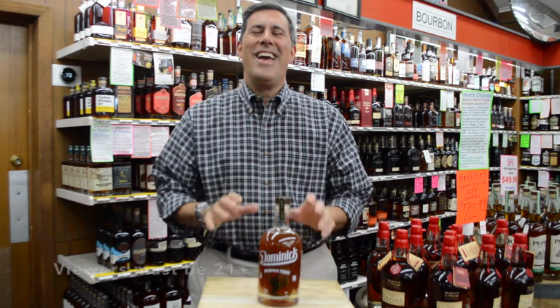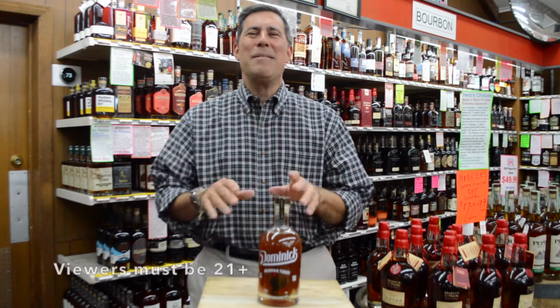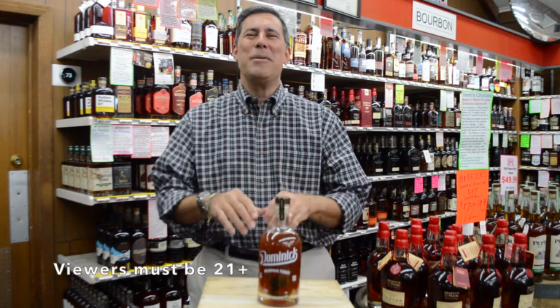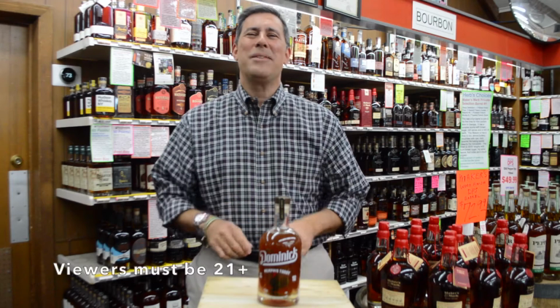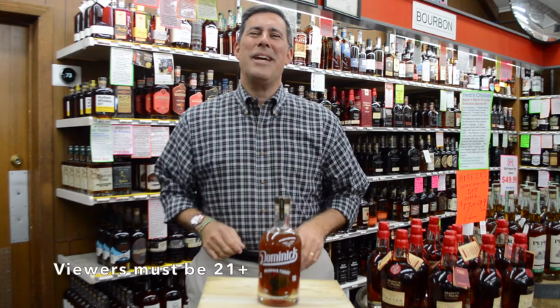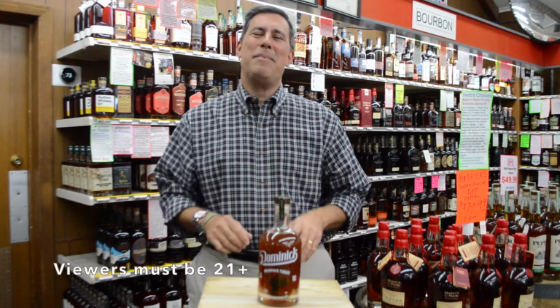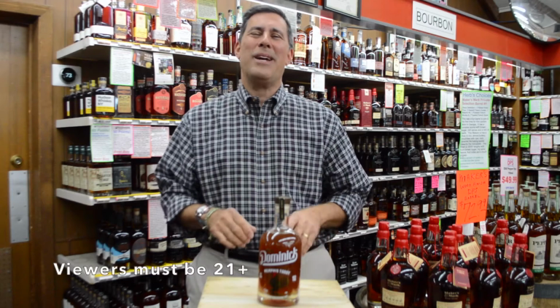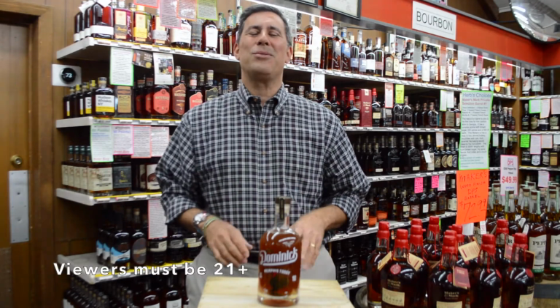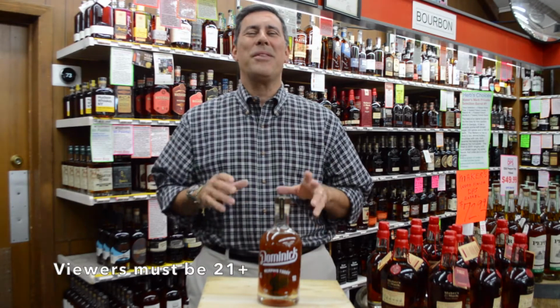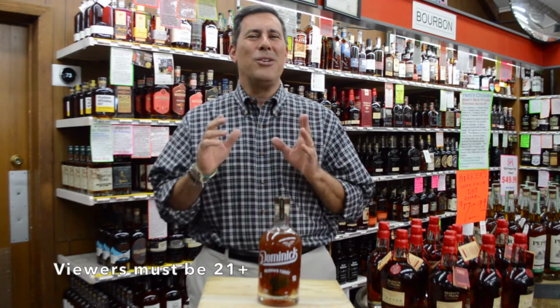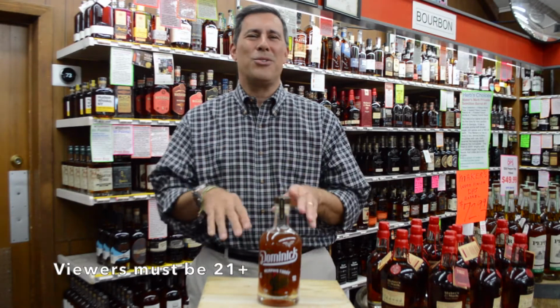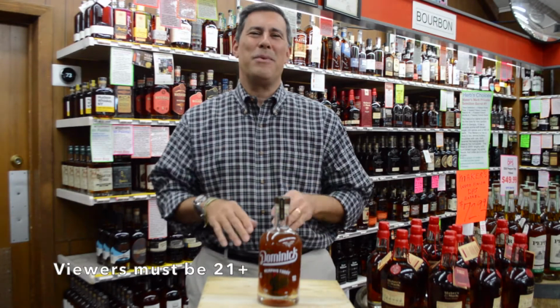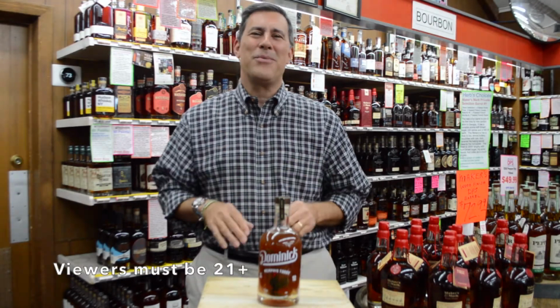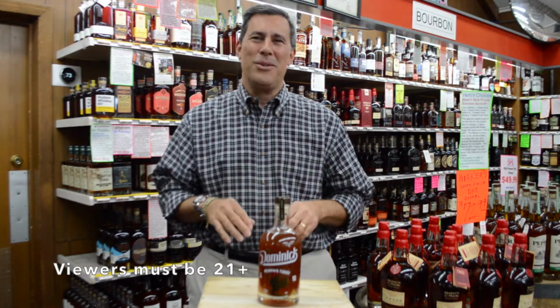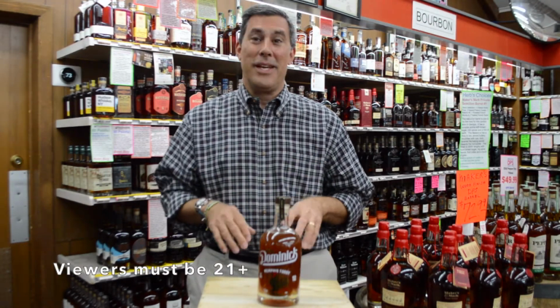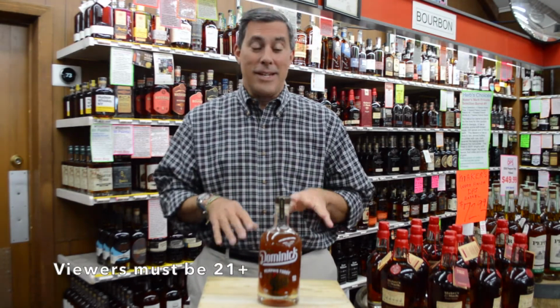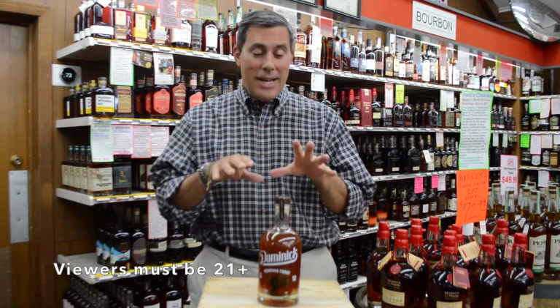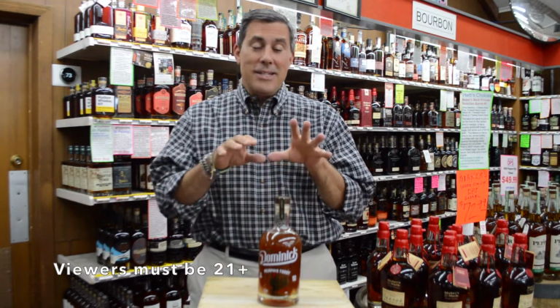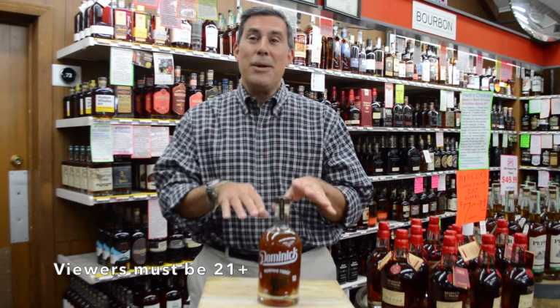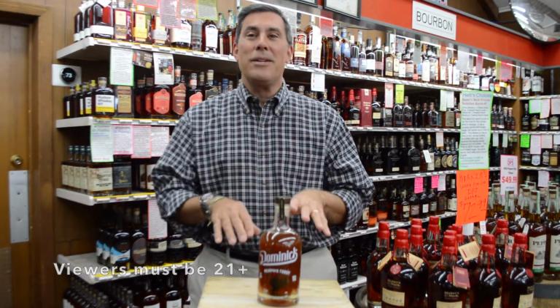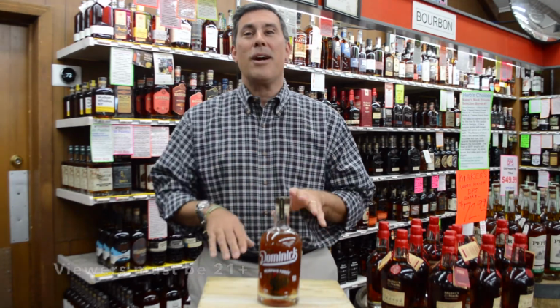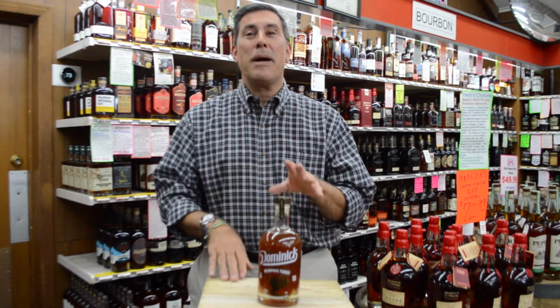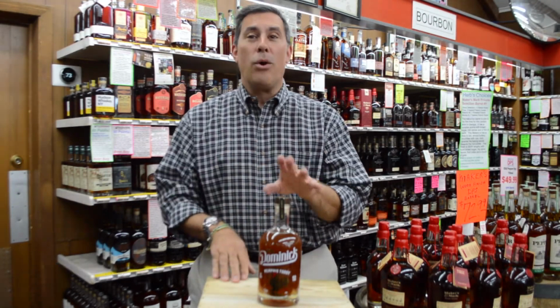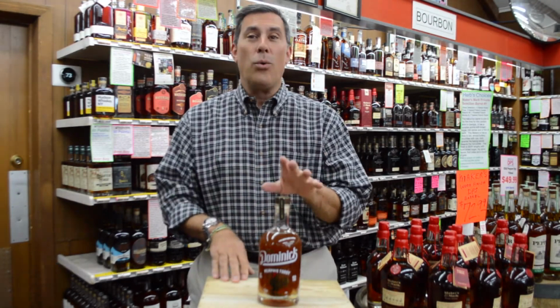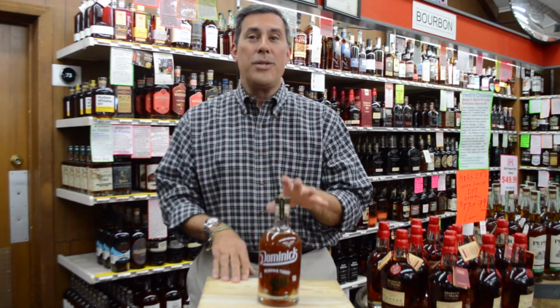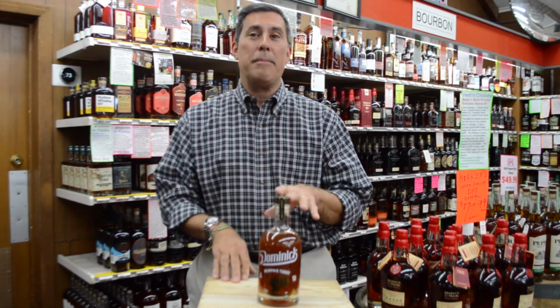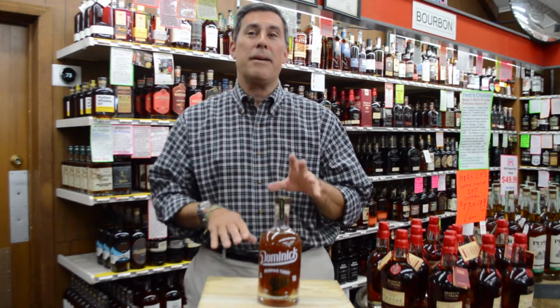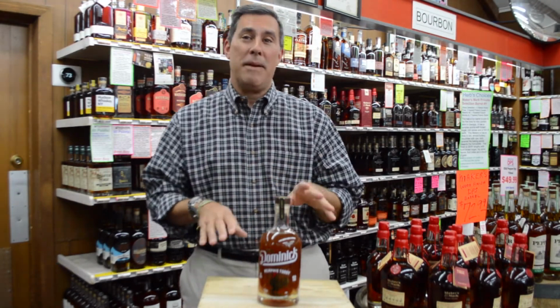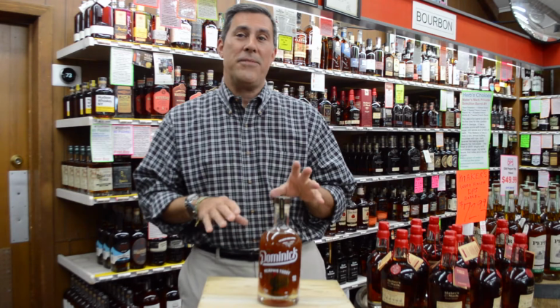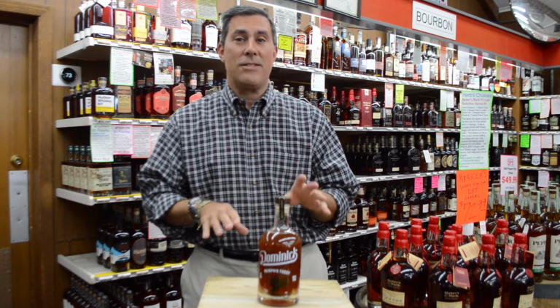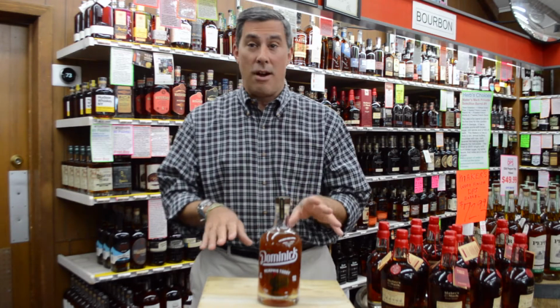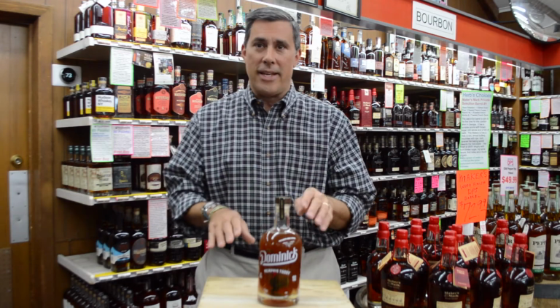Hey, I'm Herb with the Cater Package Store. Thank you so much for tuning in. Today we're going to talk about Old Dominick Memphis Toddy.